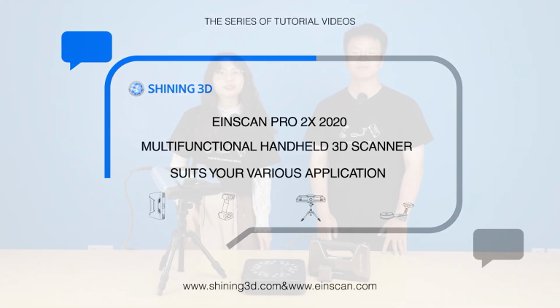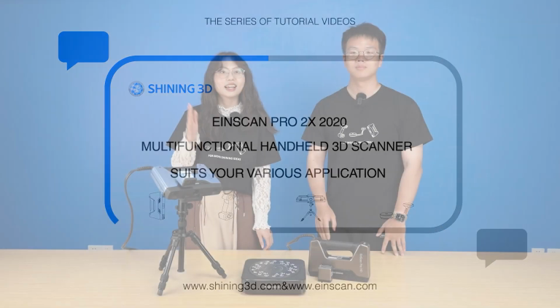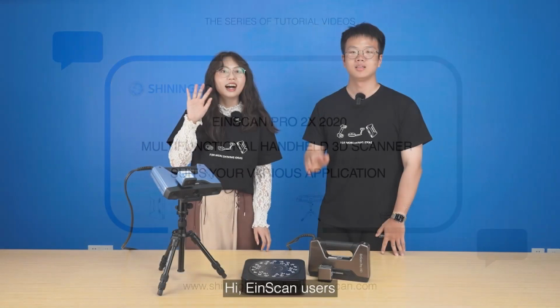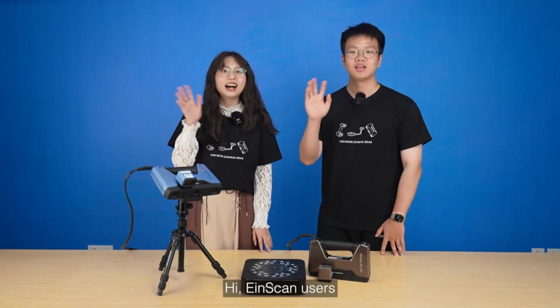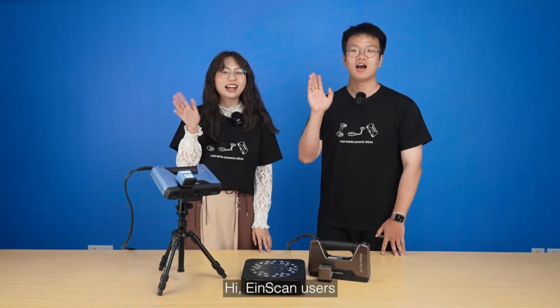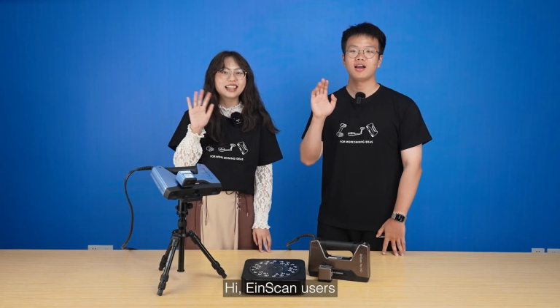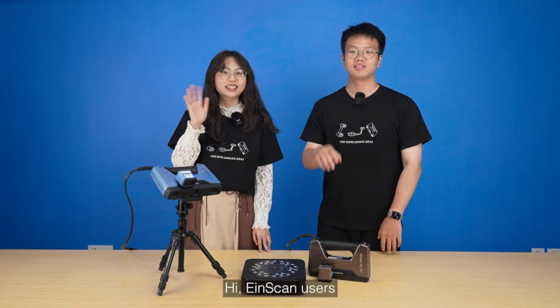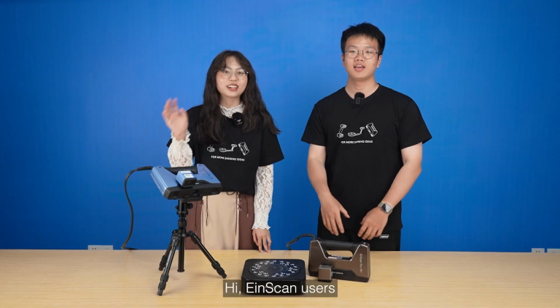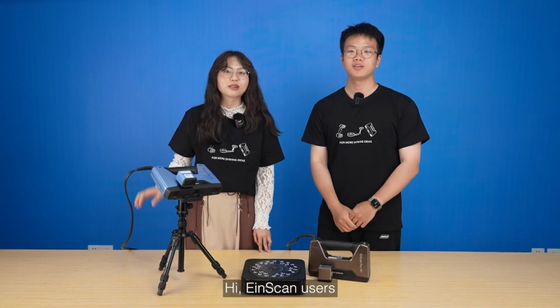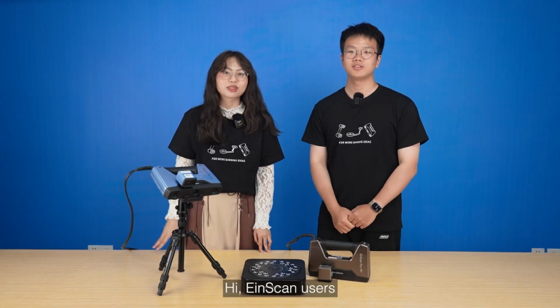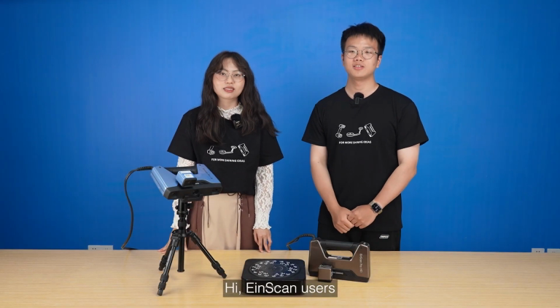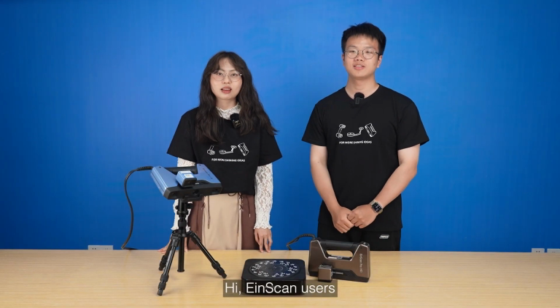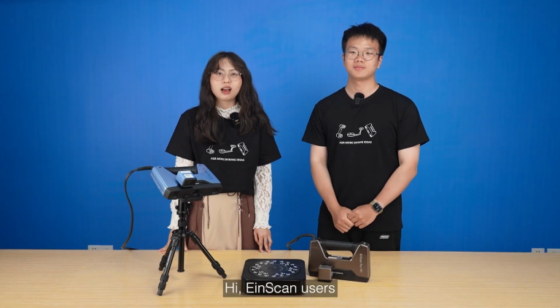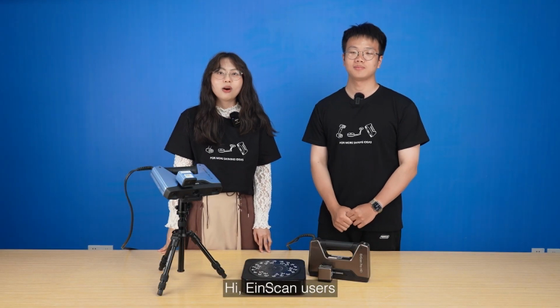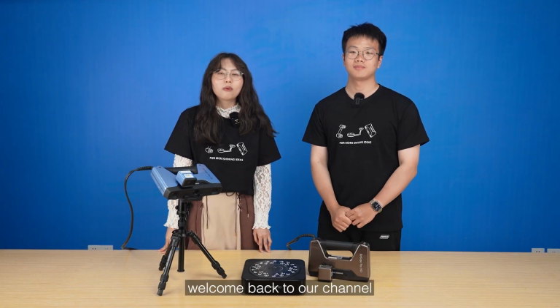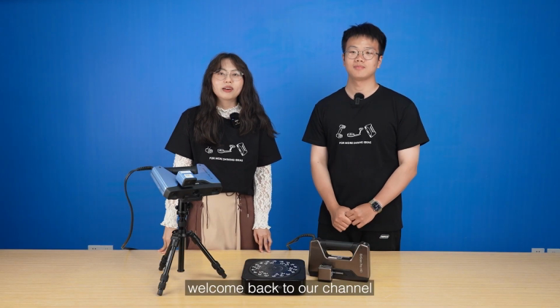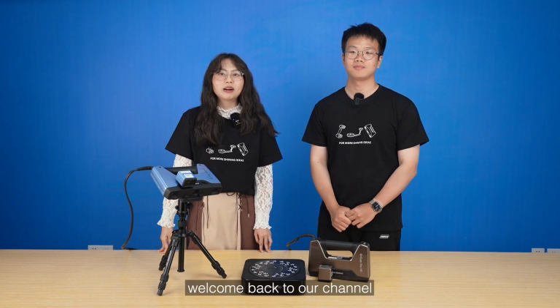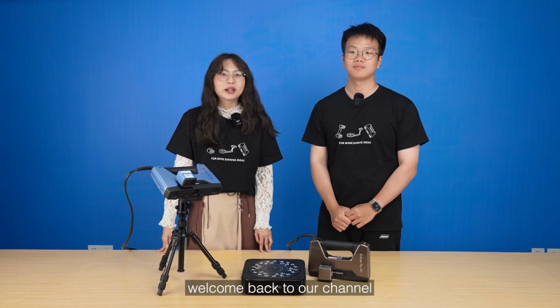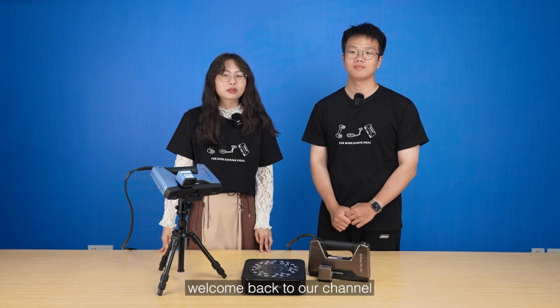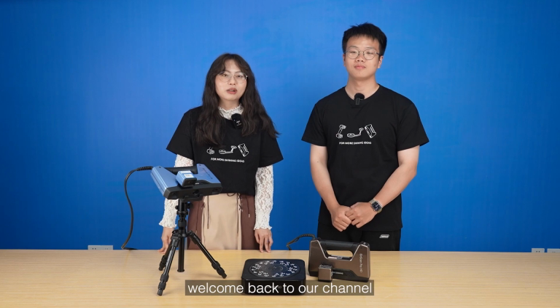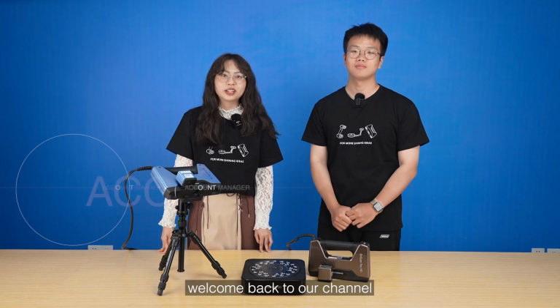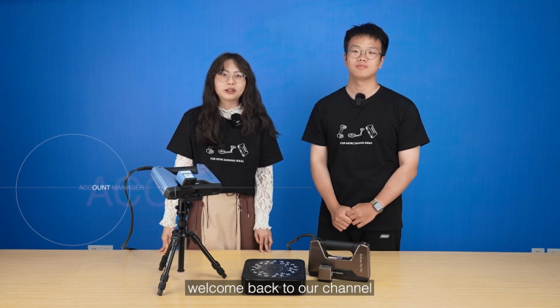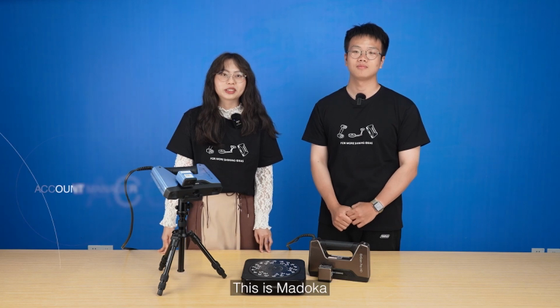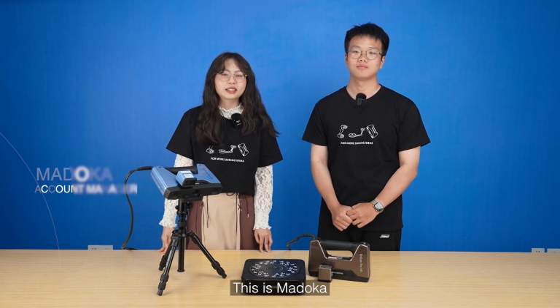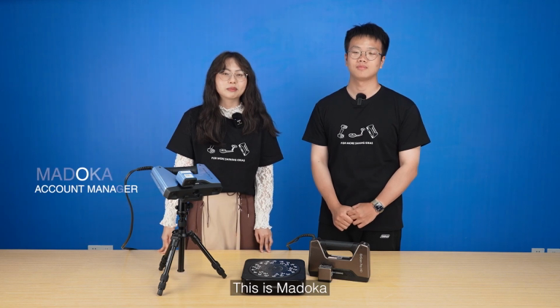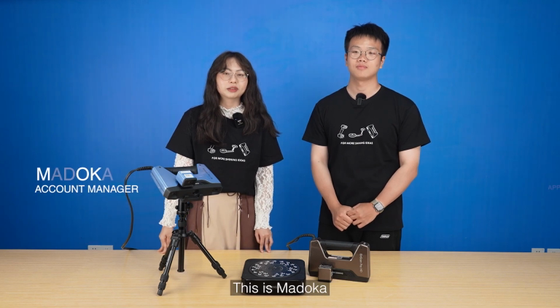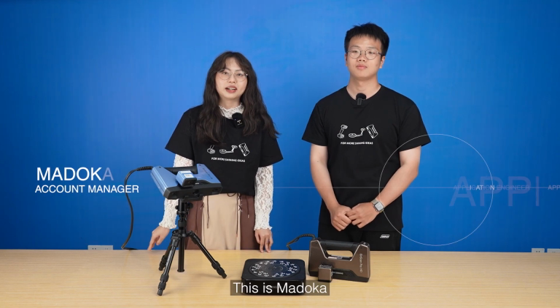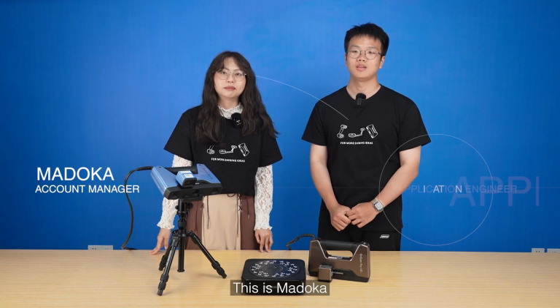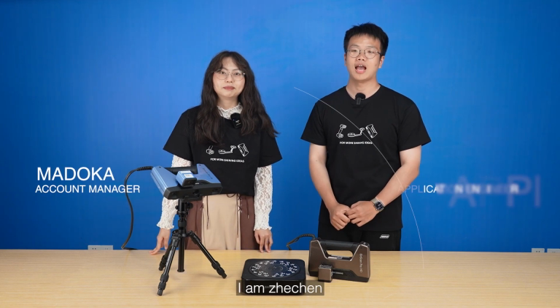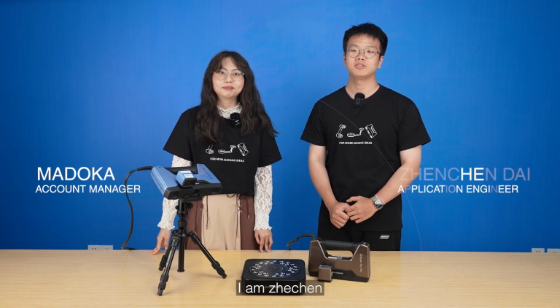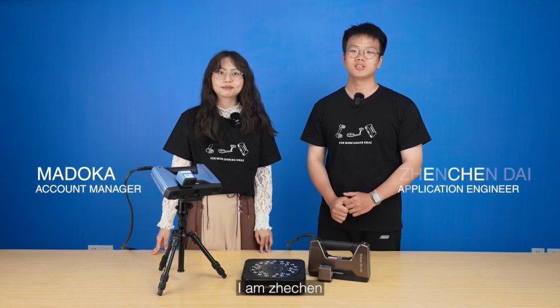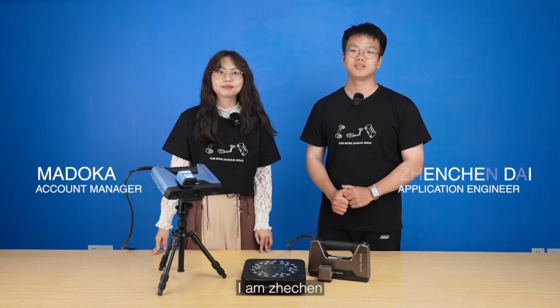Hi, InScan users! Welcome back to our channel. This is Madoka. I'm Zhe Chen.